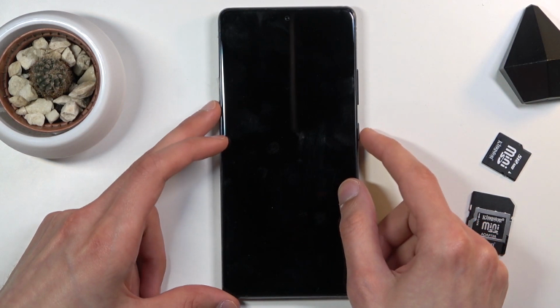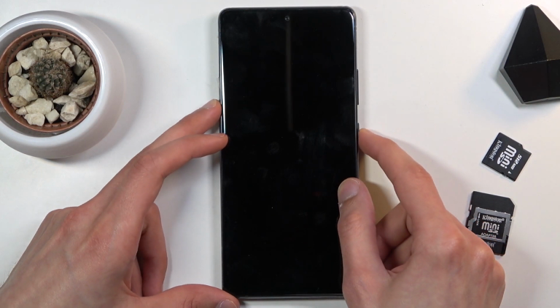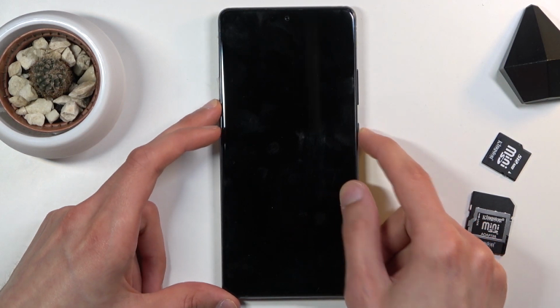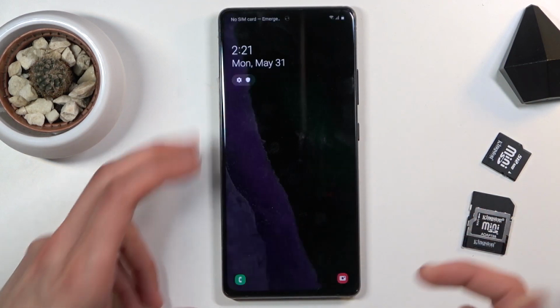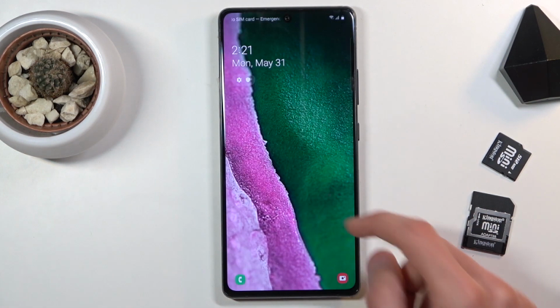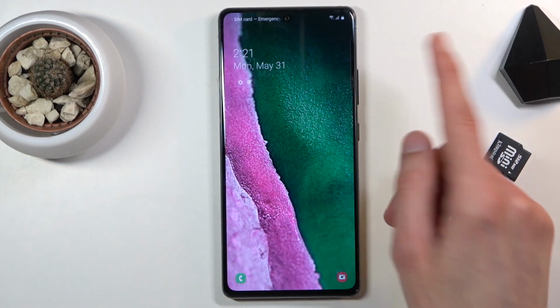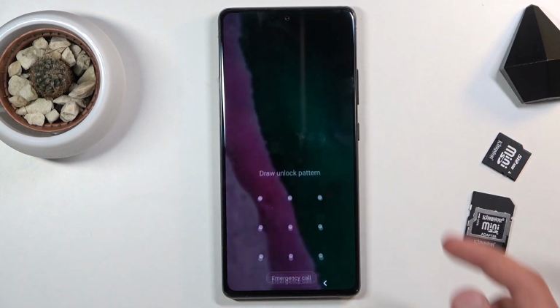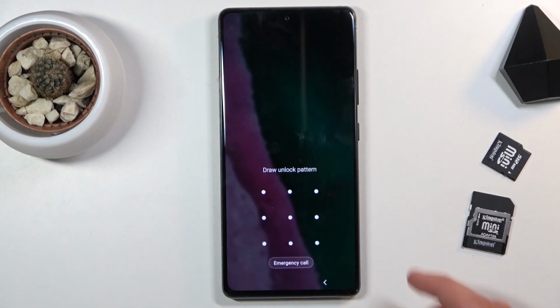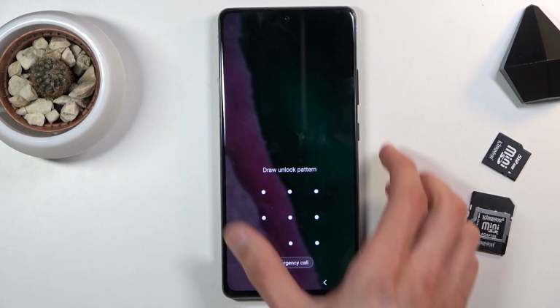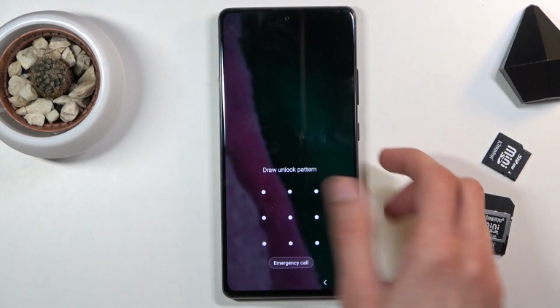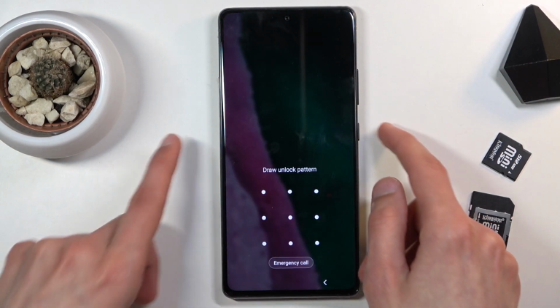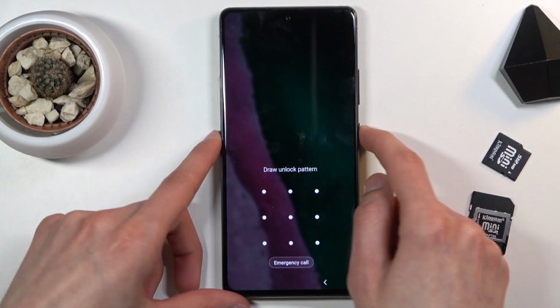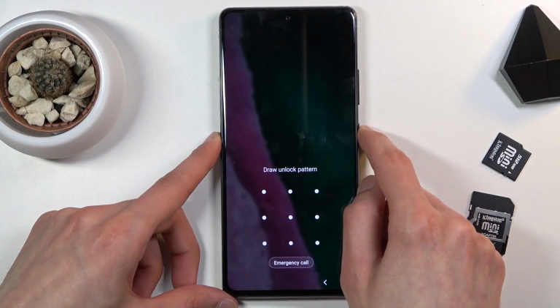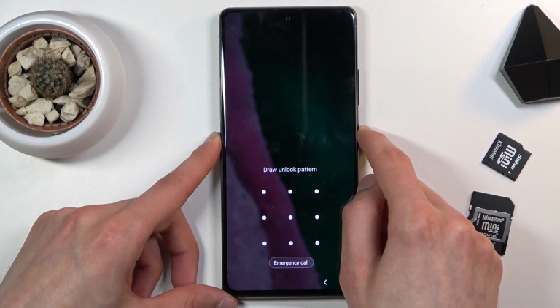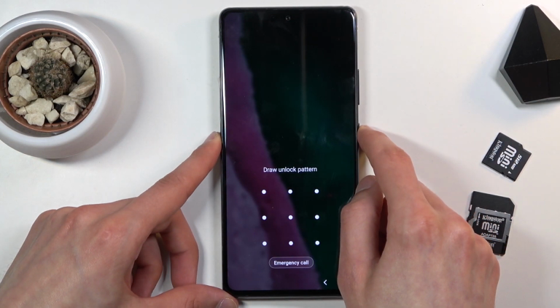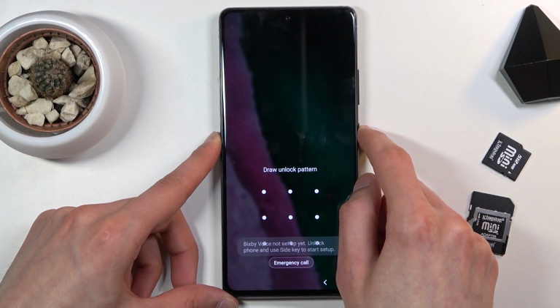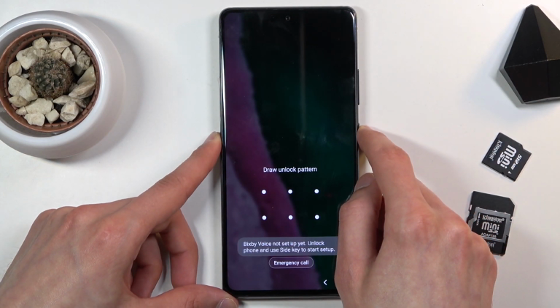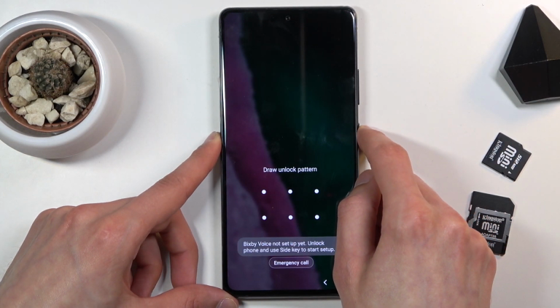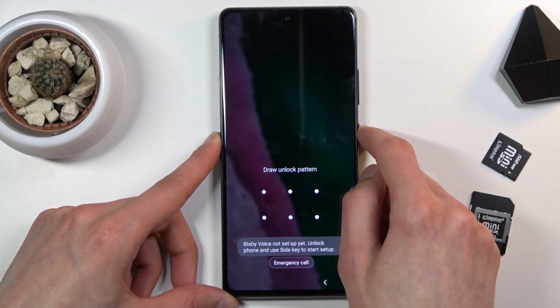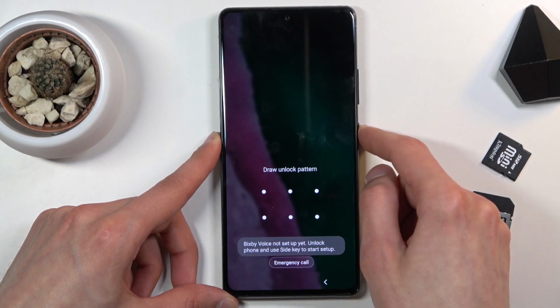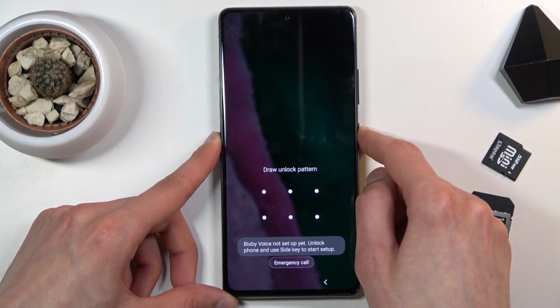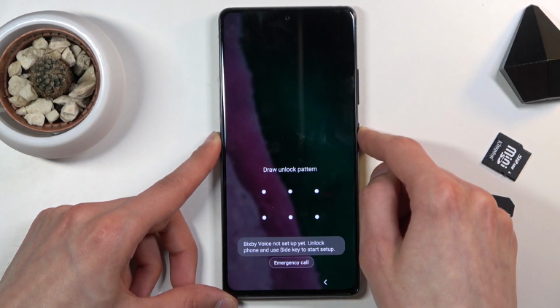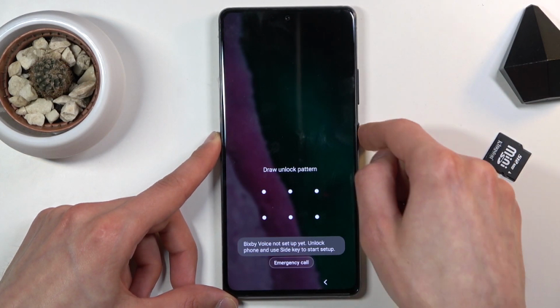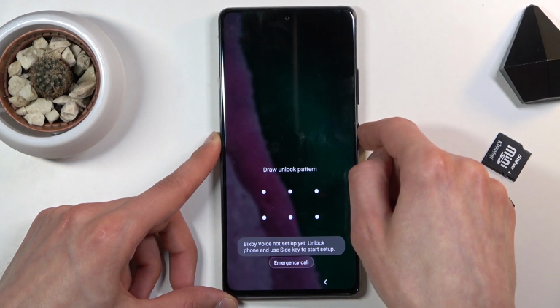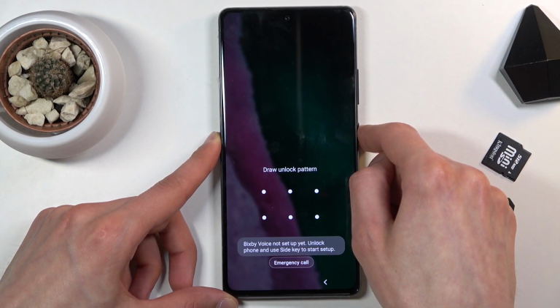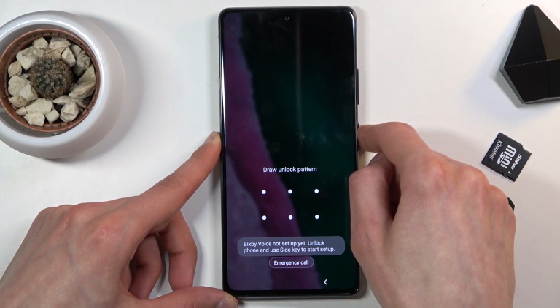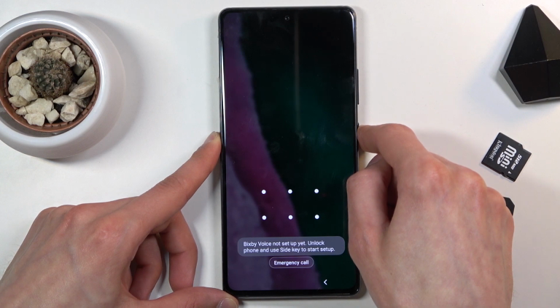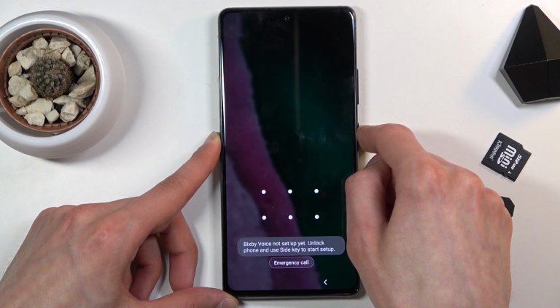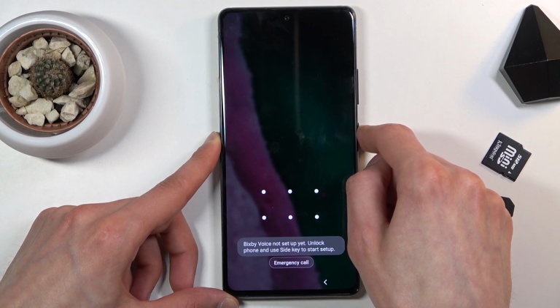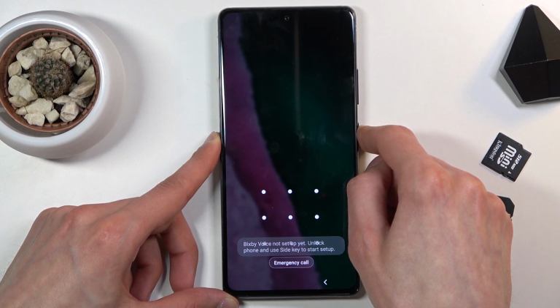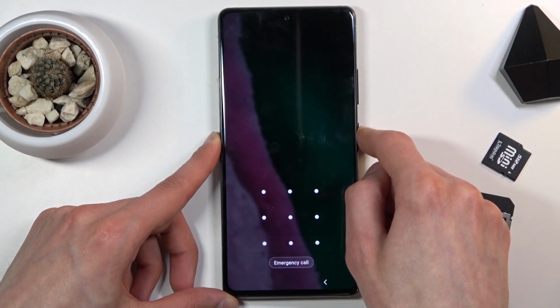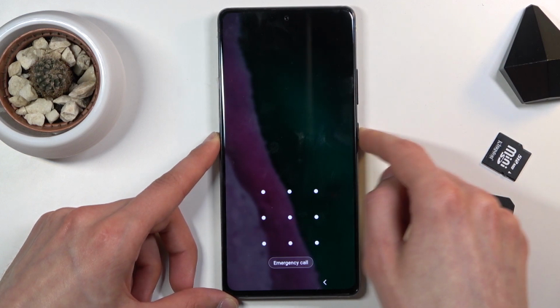Because we can't really turn off the device when you have a pattern, pin, or password that you don't know, you will see that in a second.